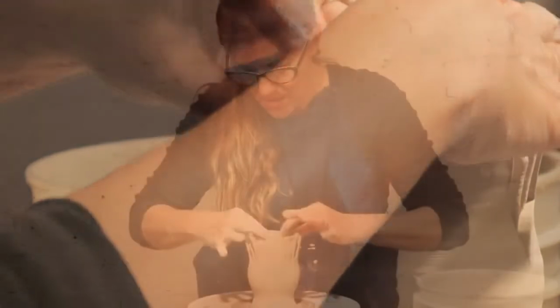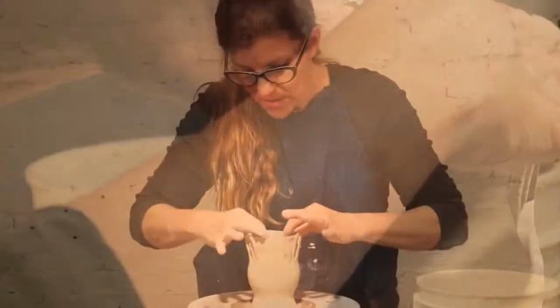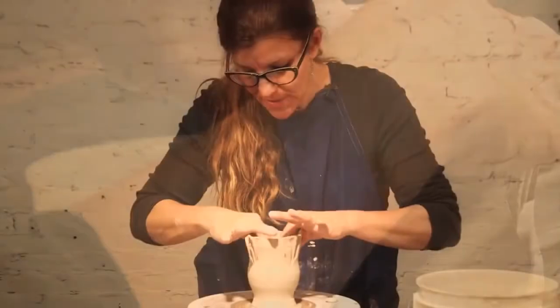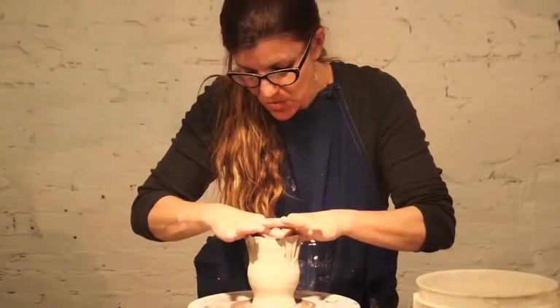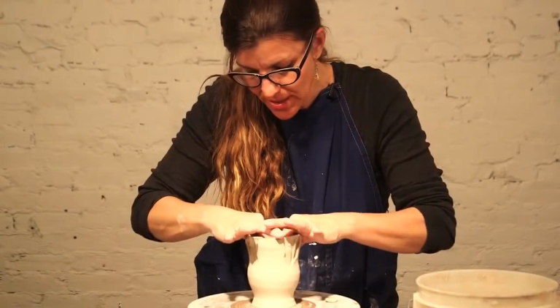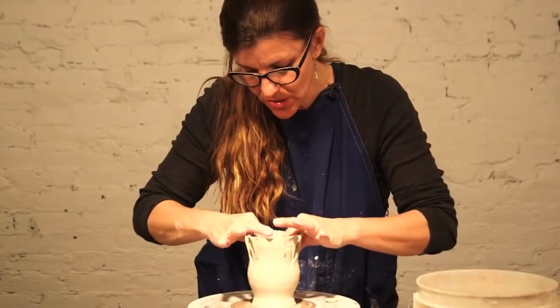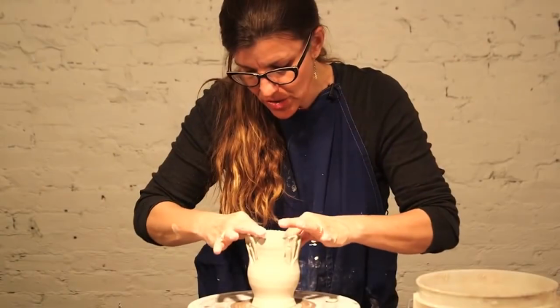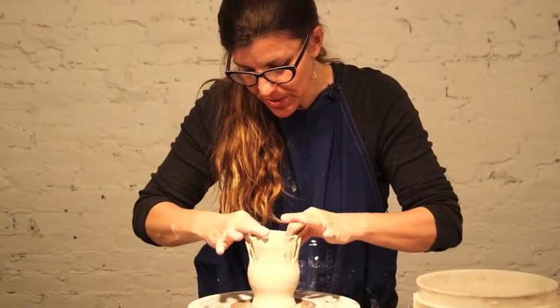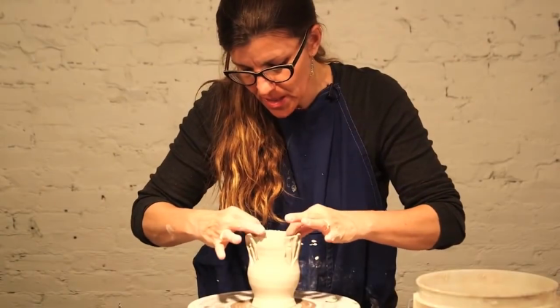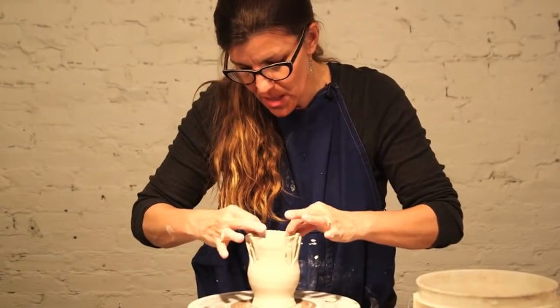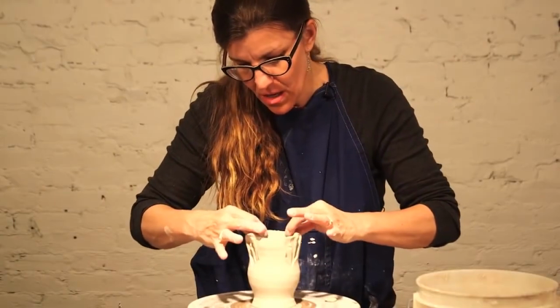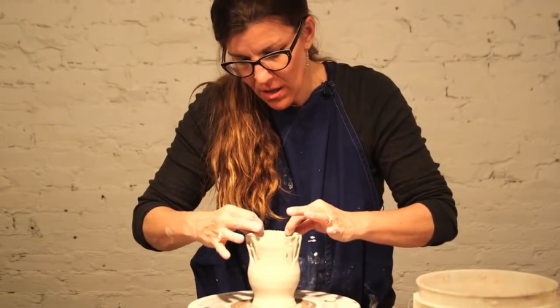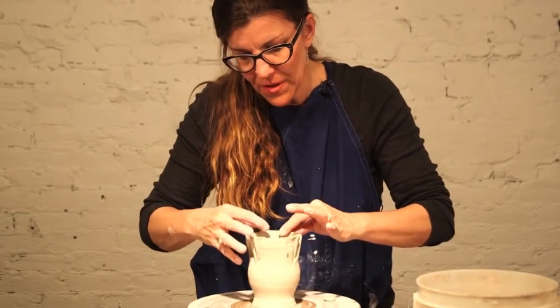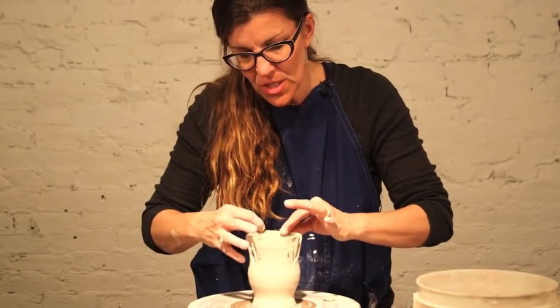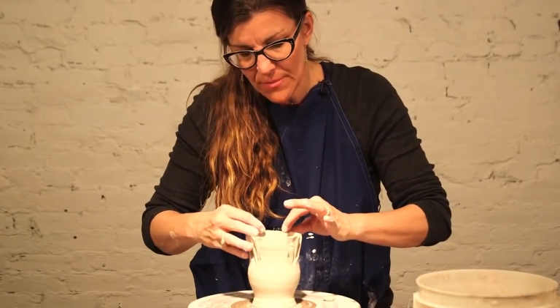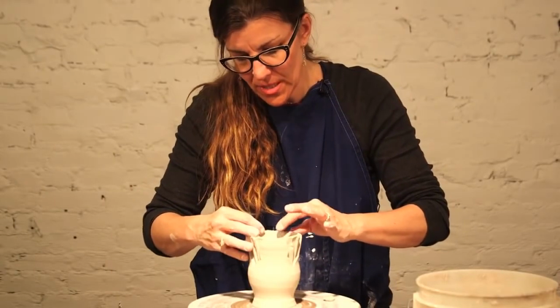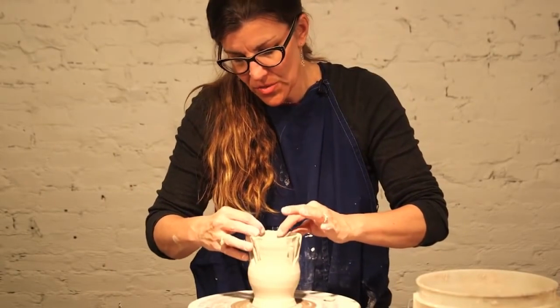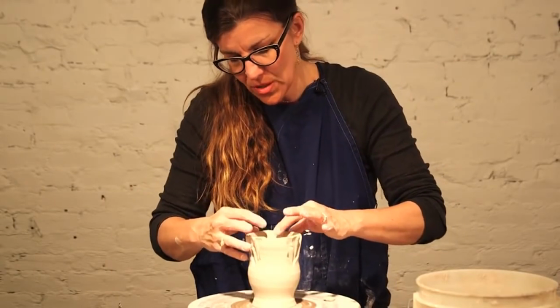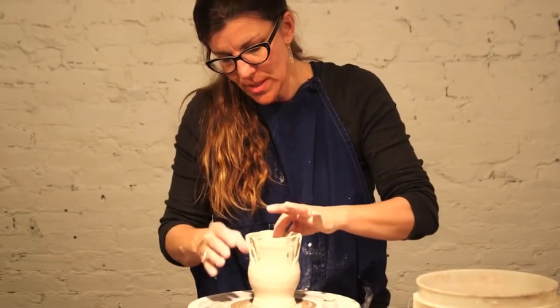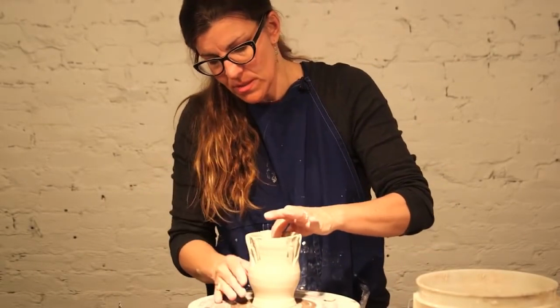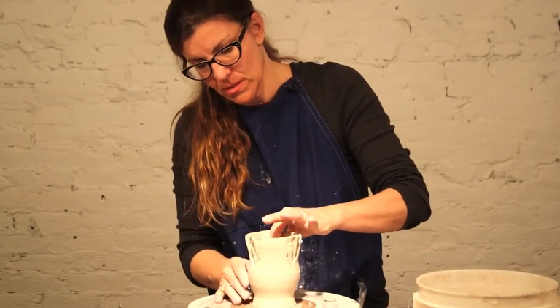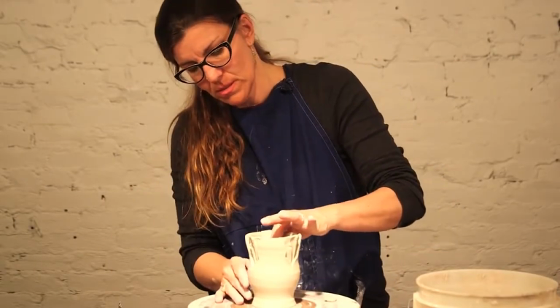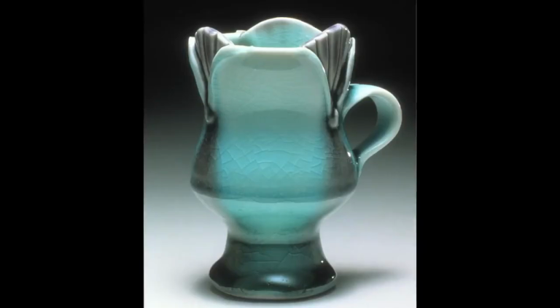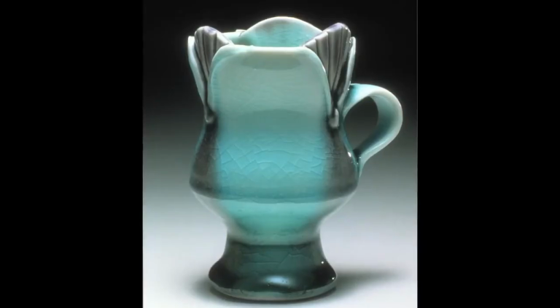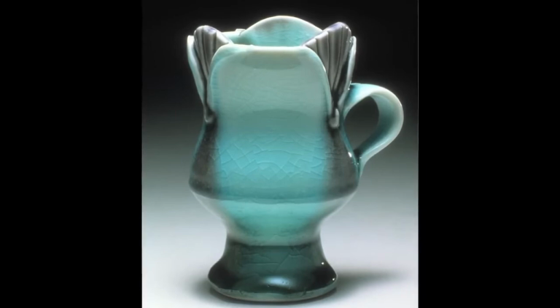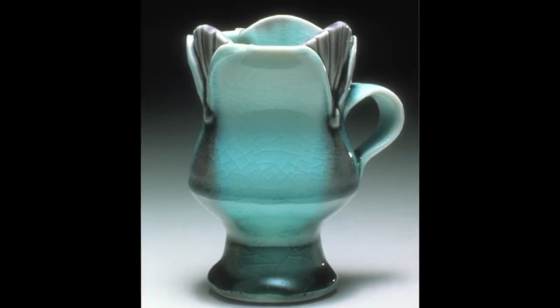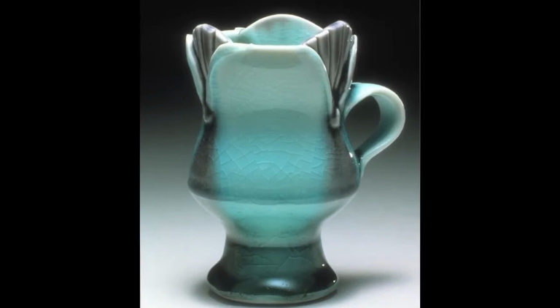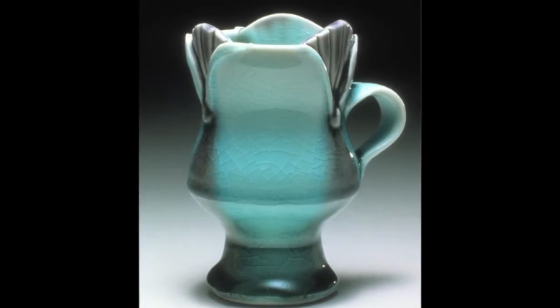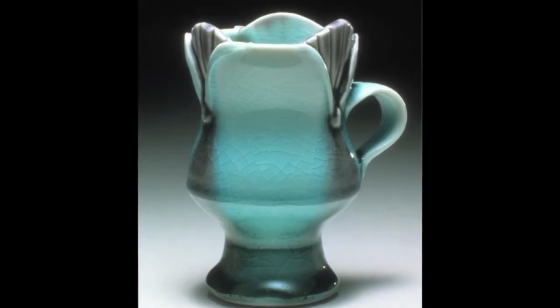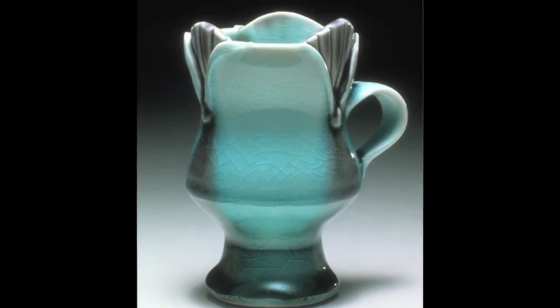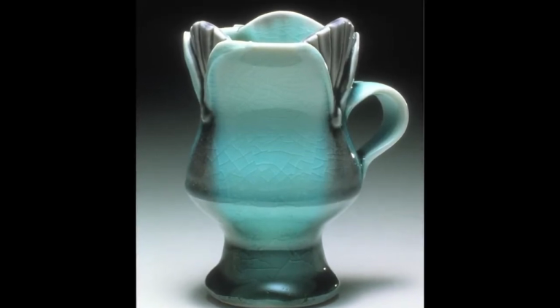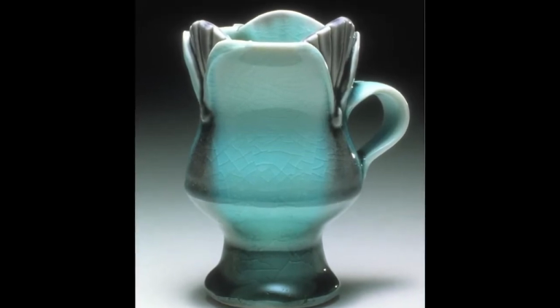So that's the way to use sprigs on functional objects made on the wheel.